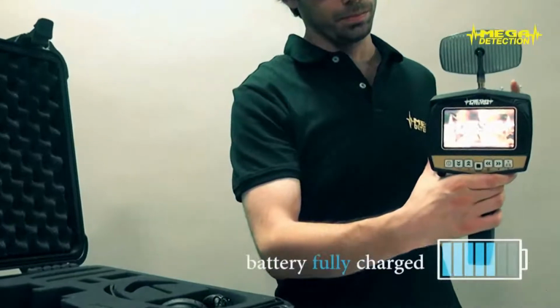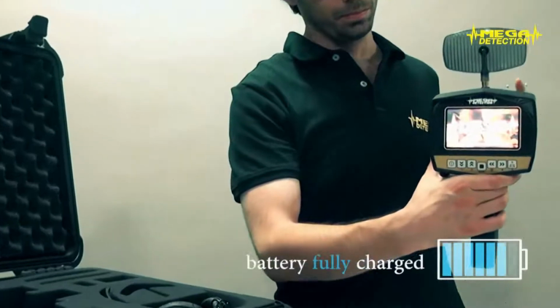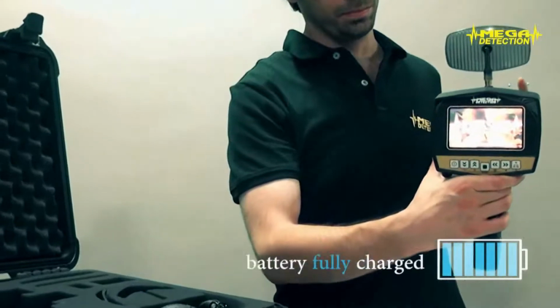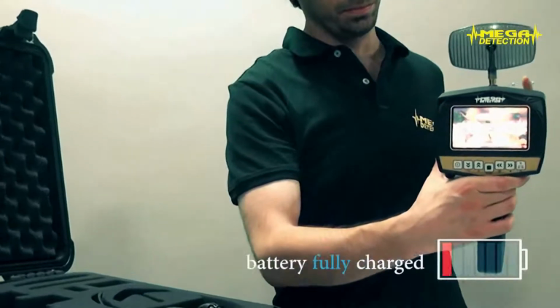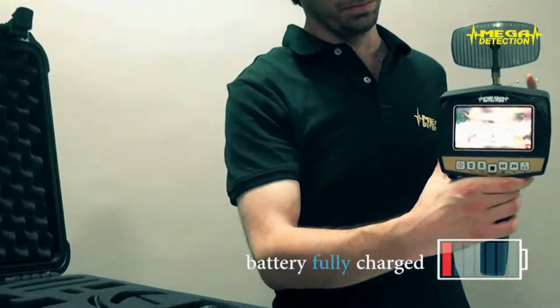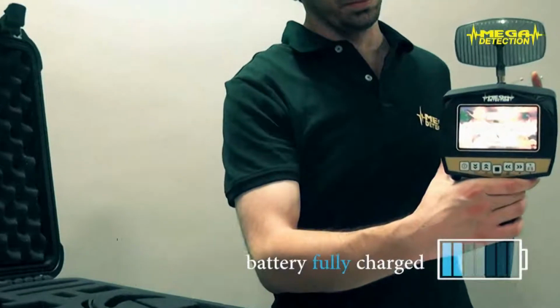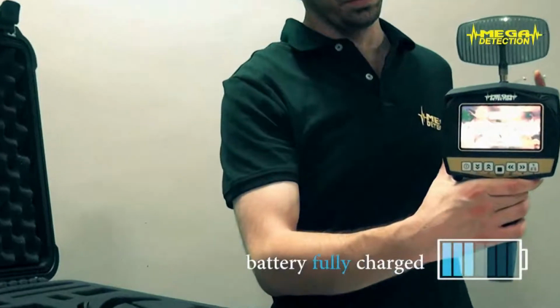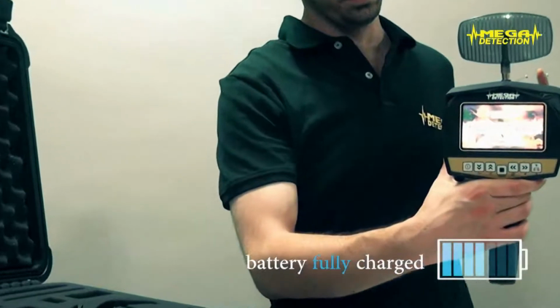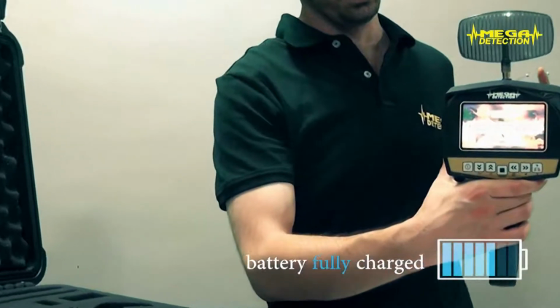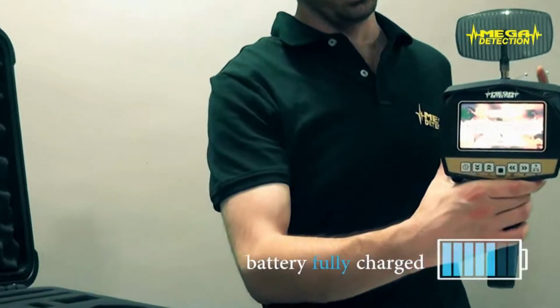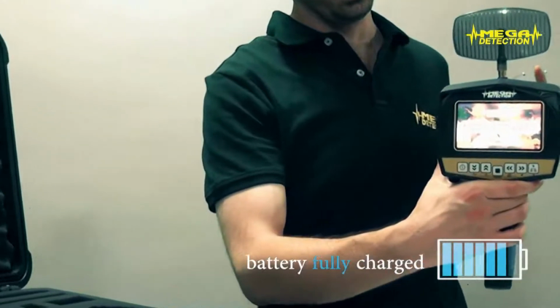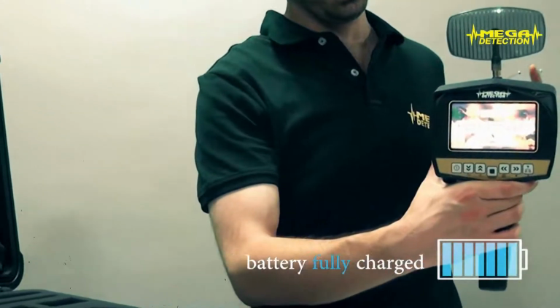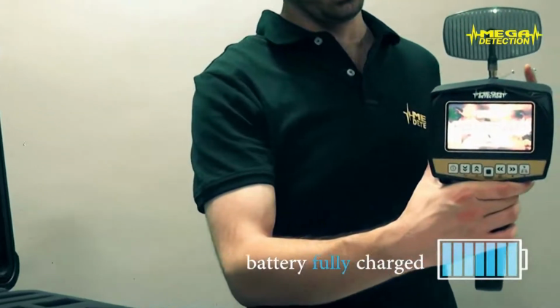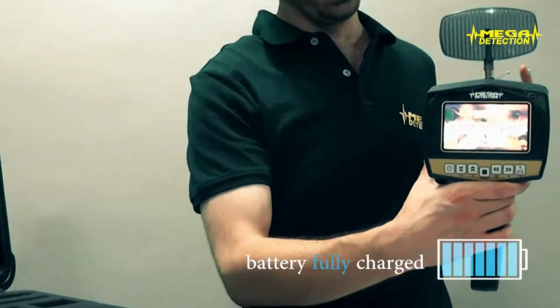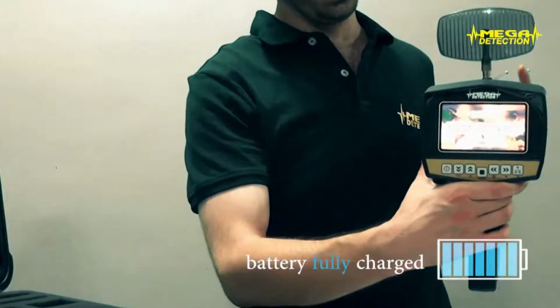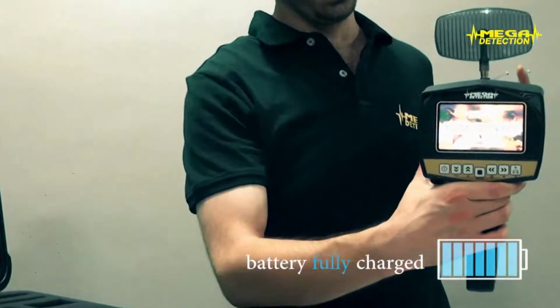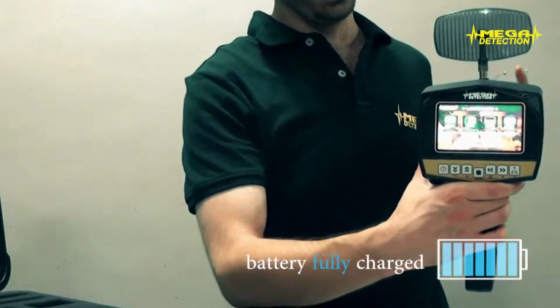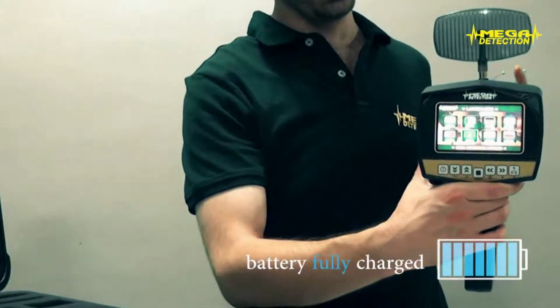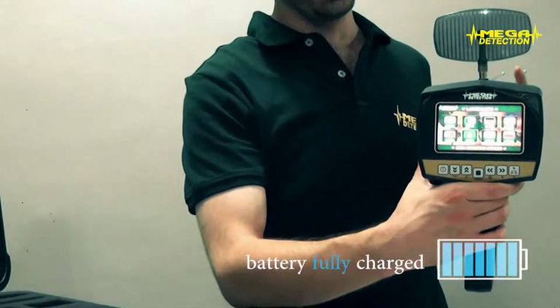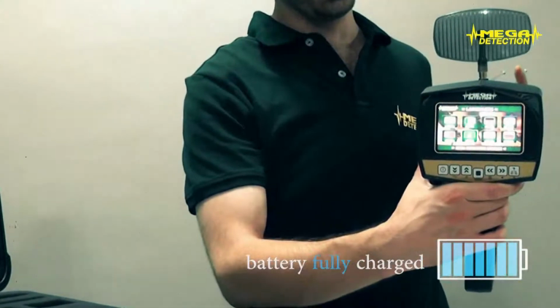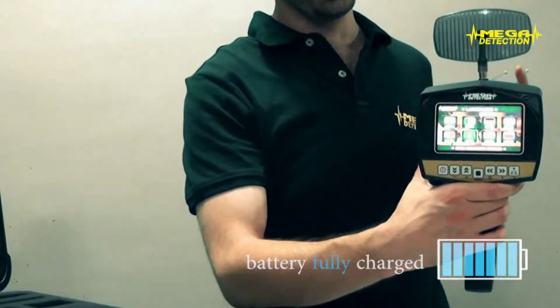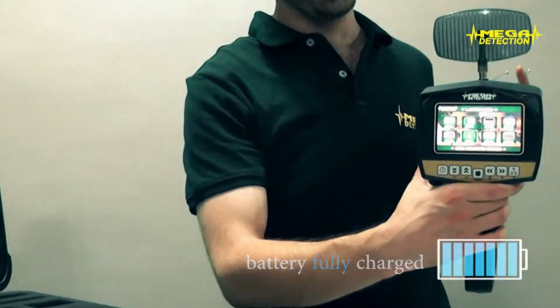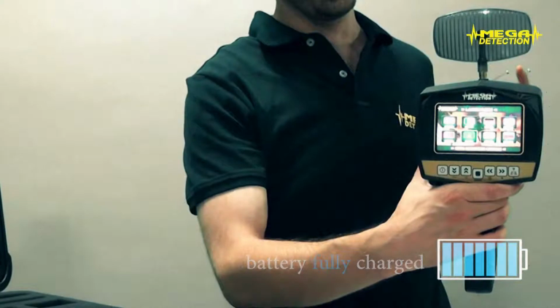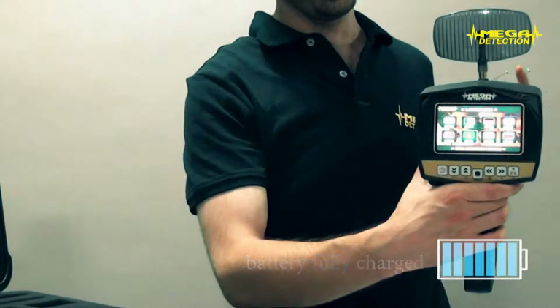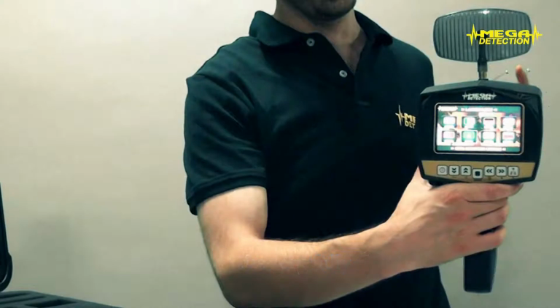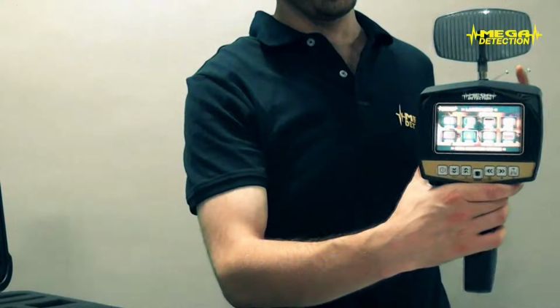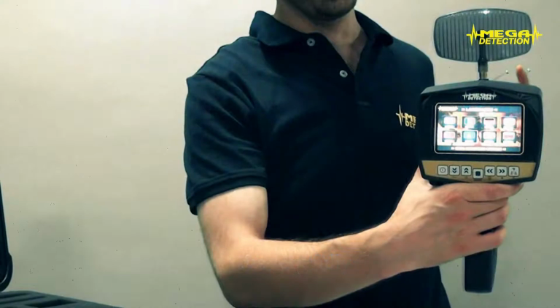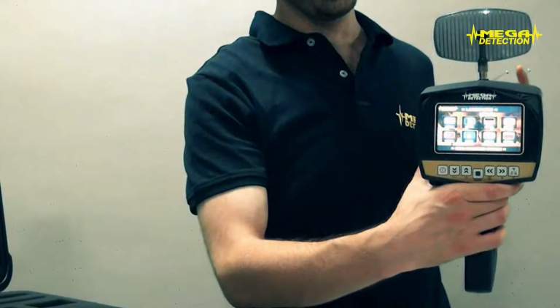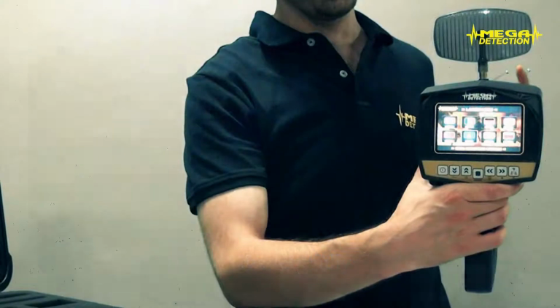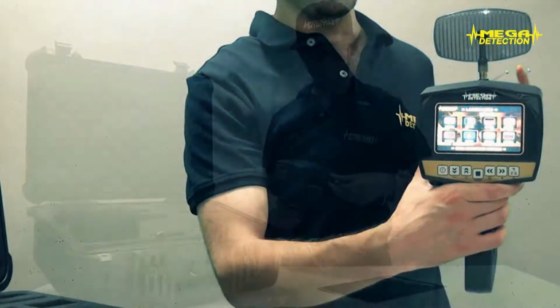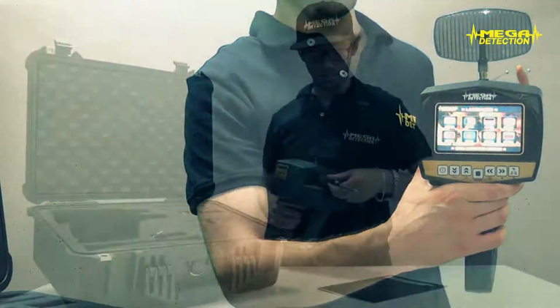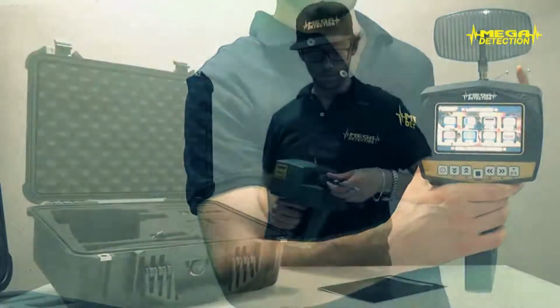First, make sure that the battery of the device is fully charged. If not, first charge the battery.